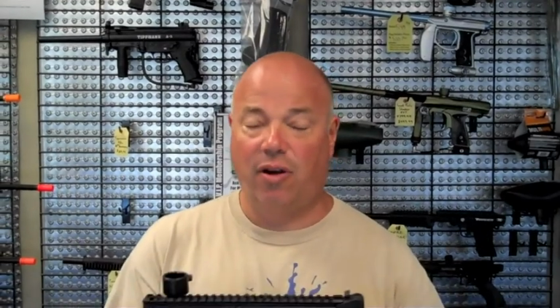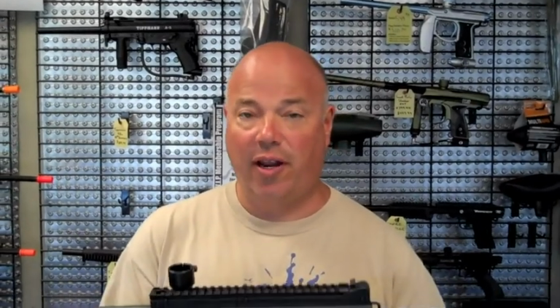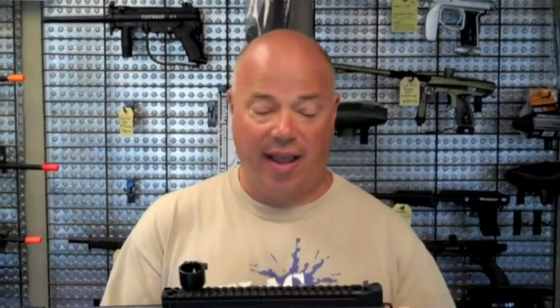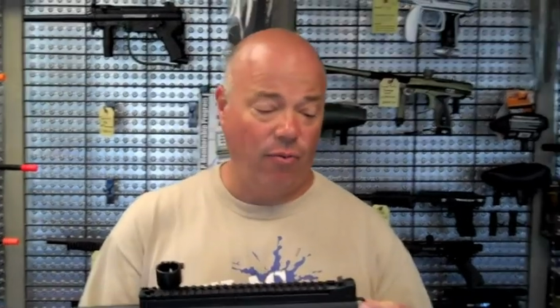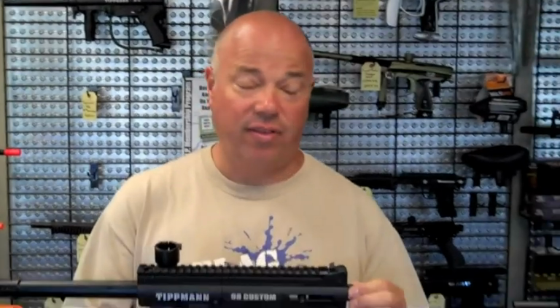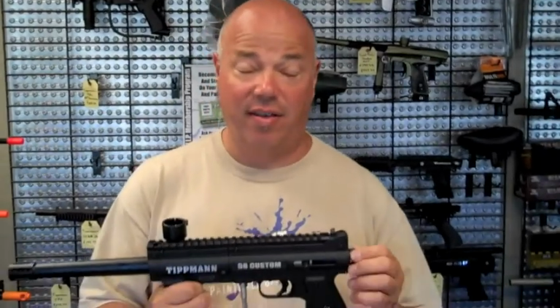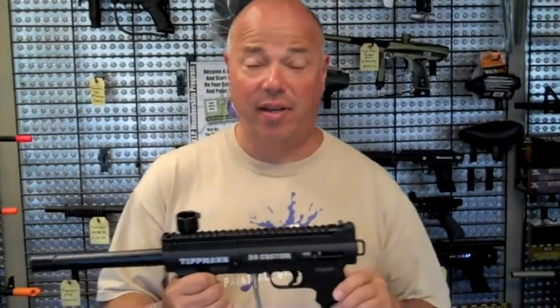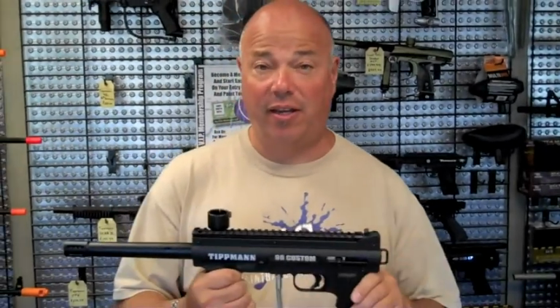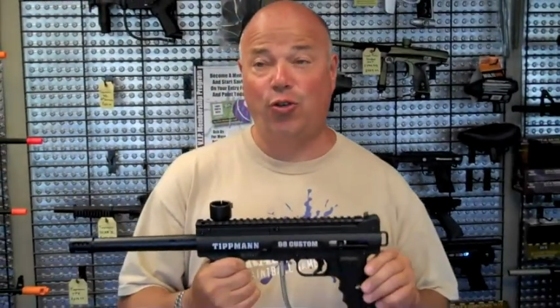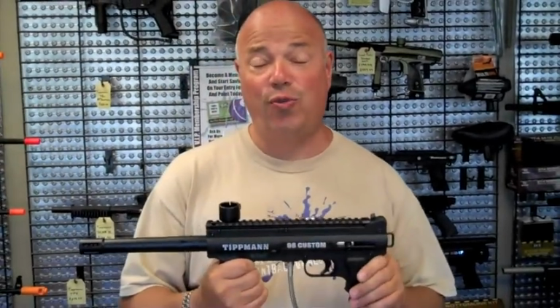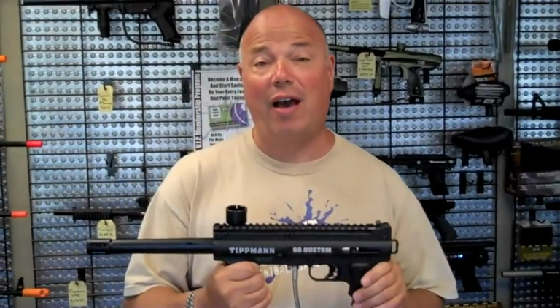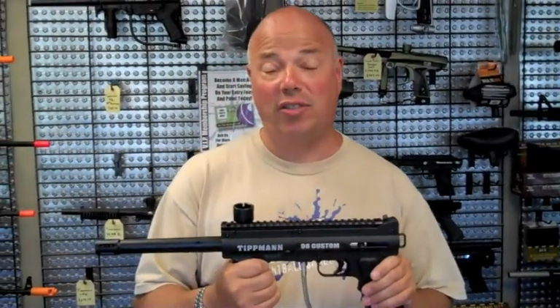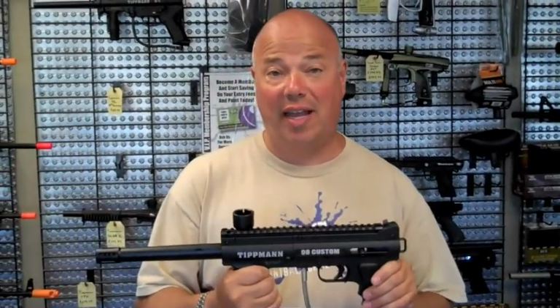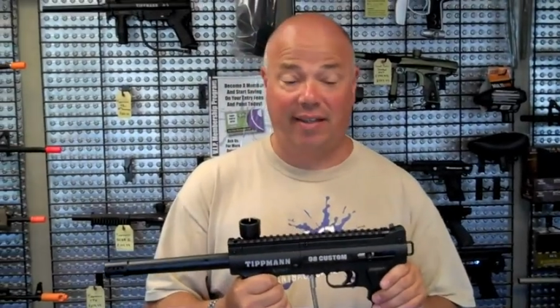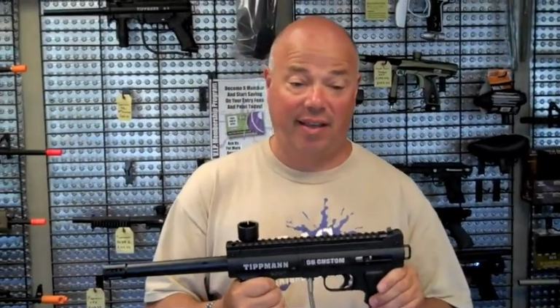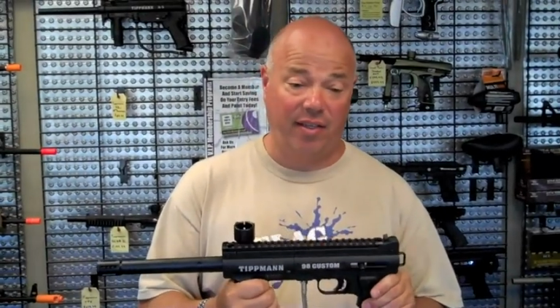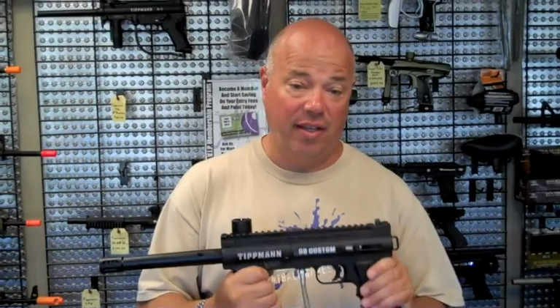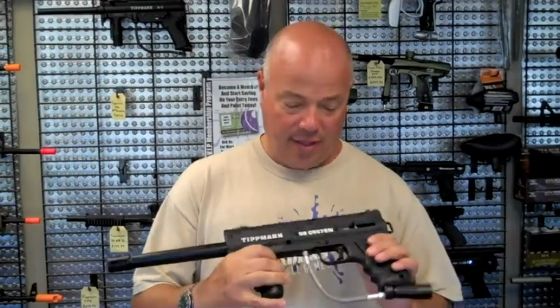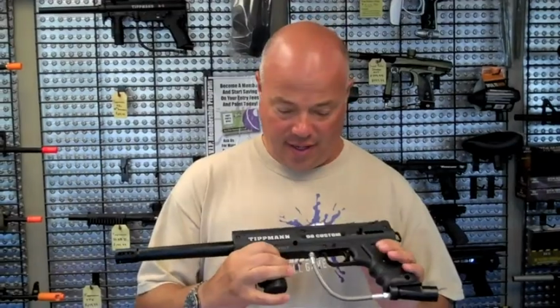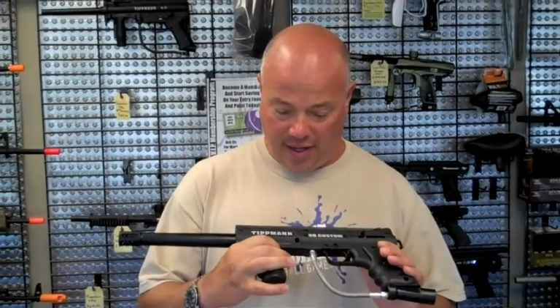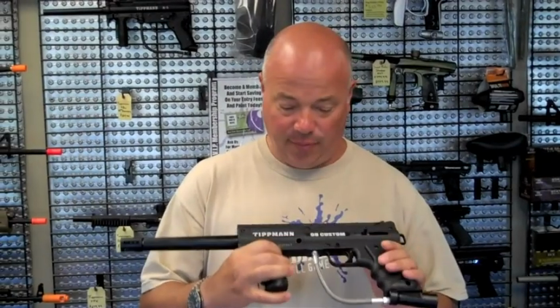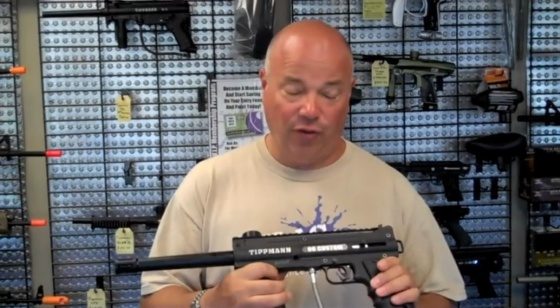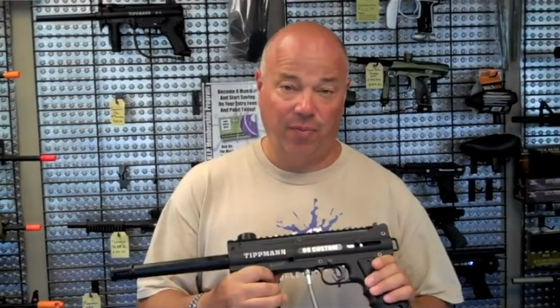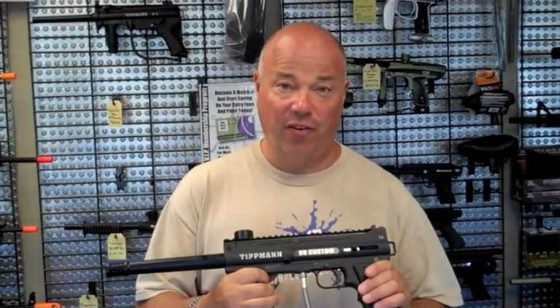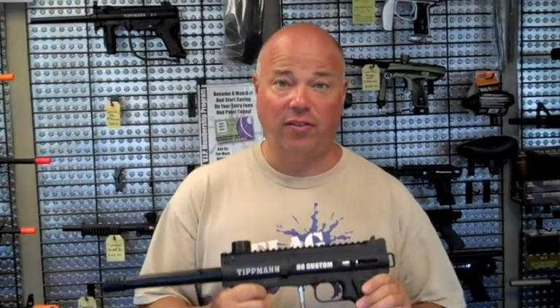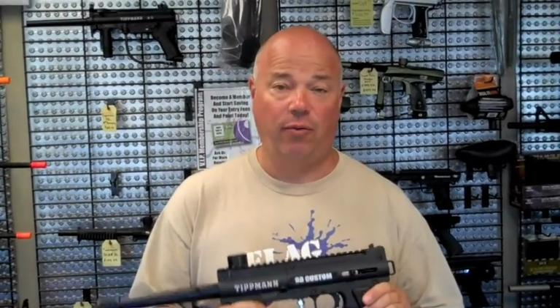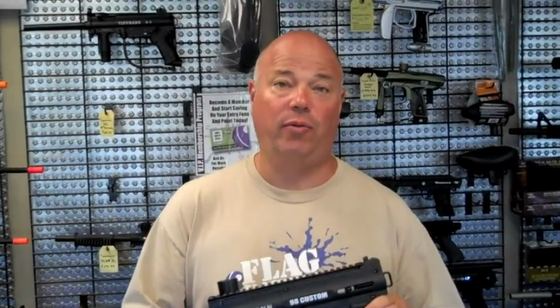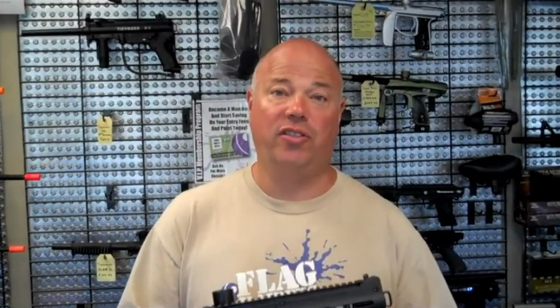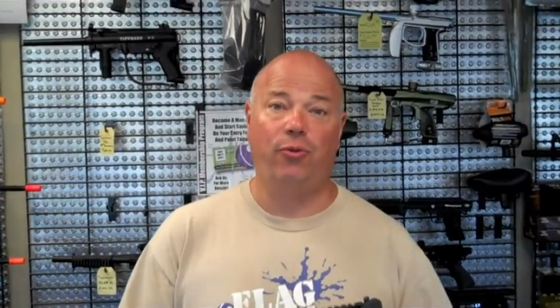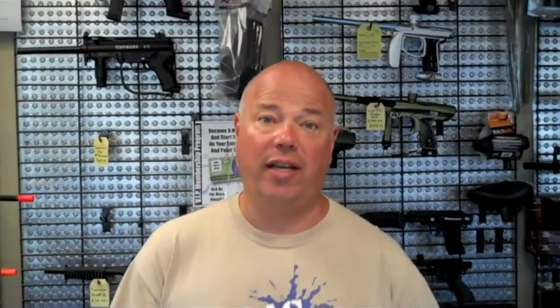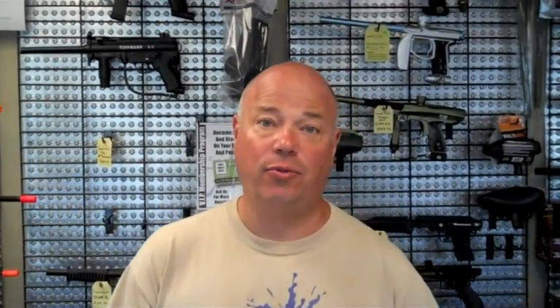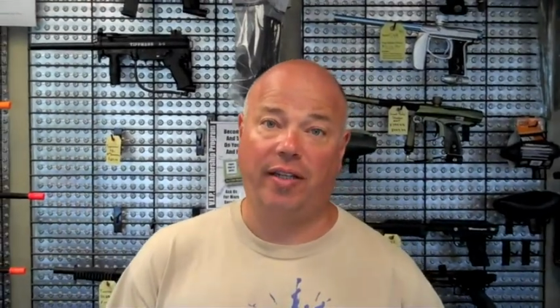So that's where we are now with Tippmann in 2011. I'm Joe from From the Vault, and we will see you next week.